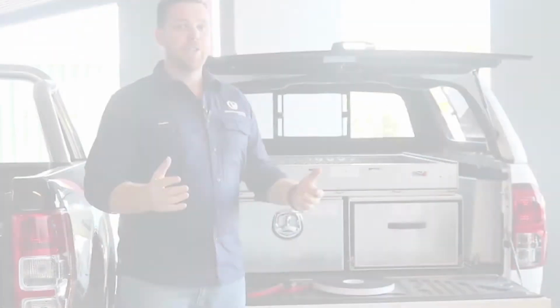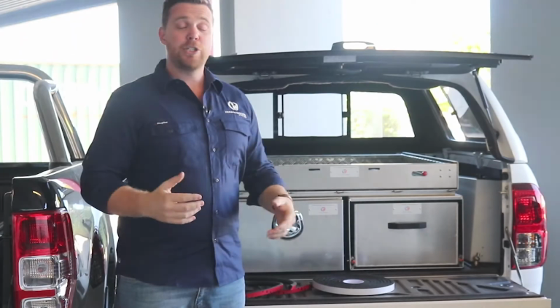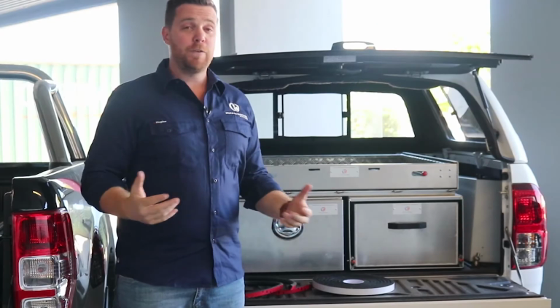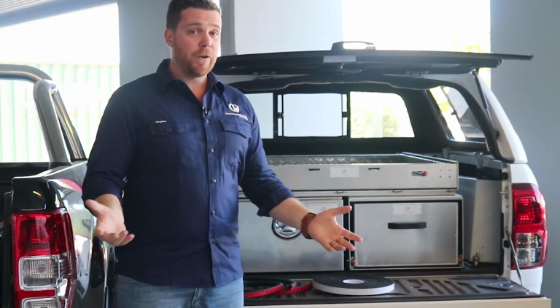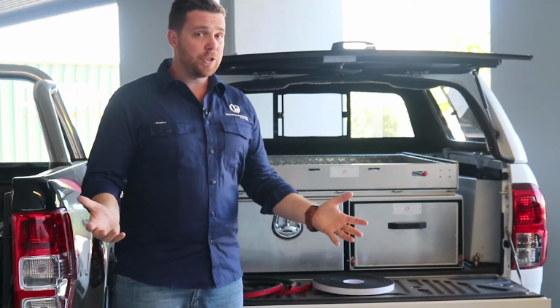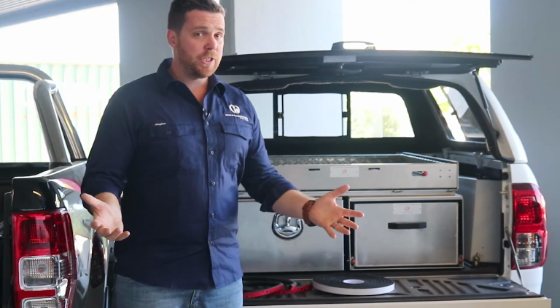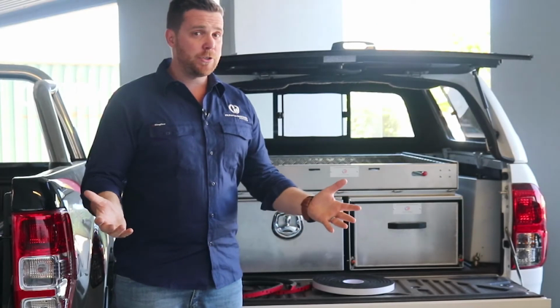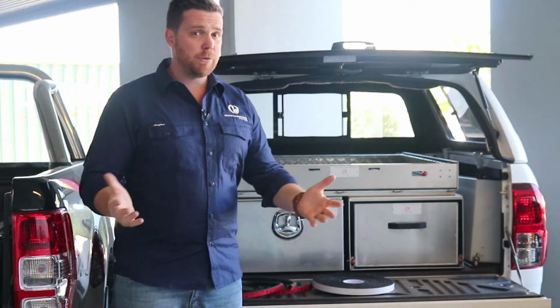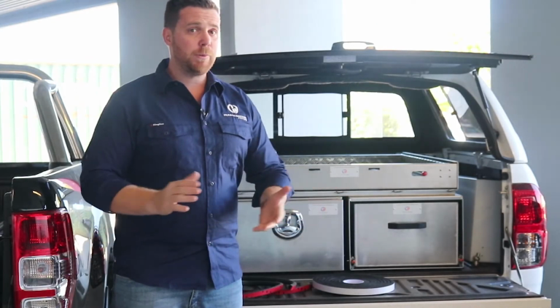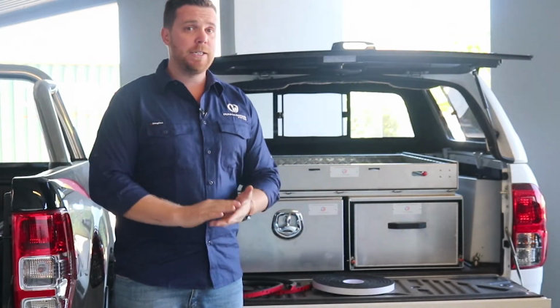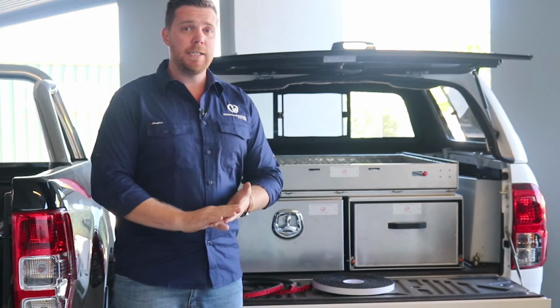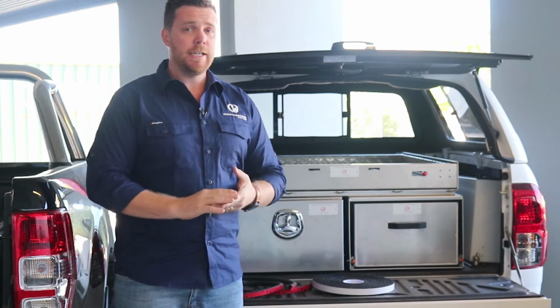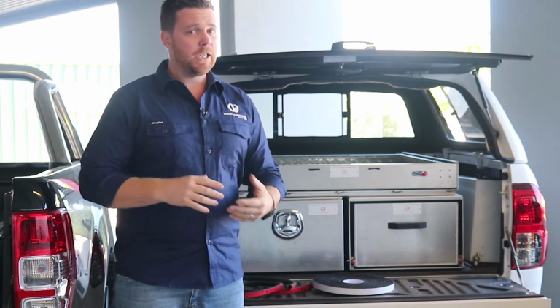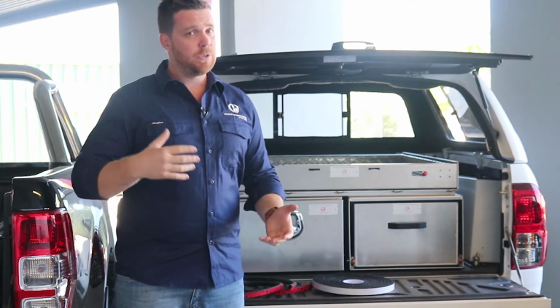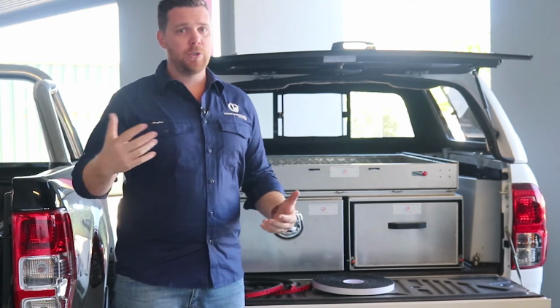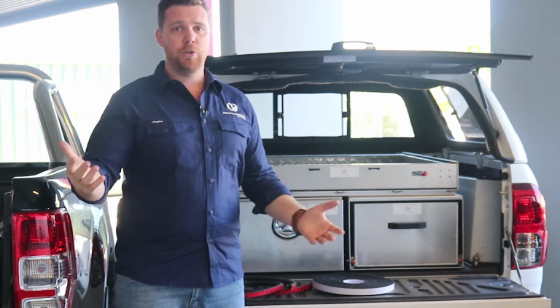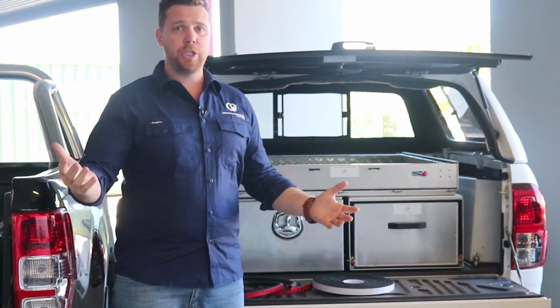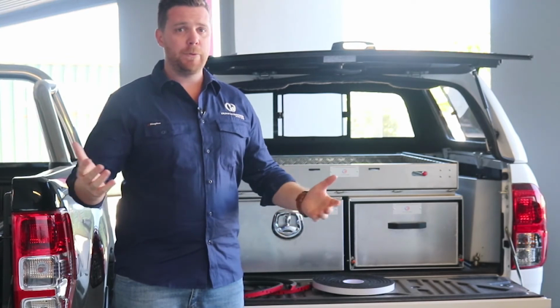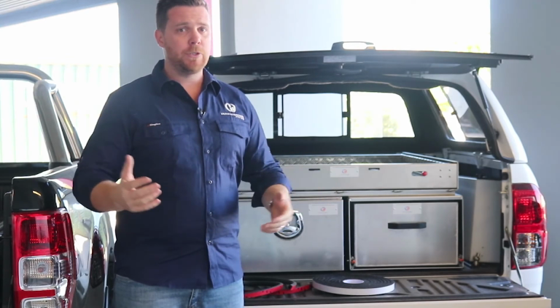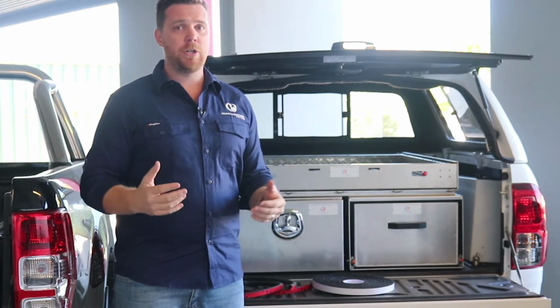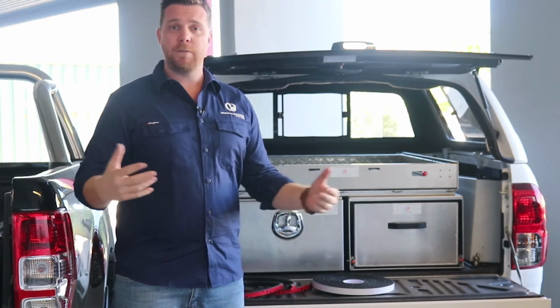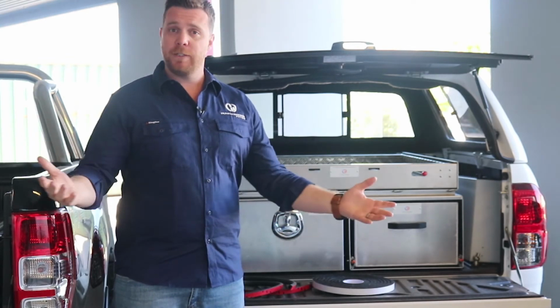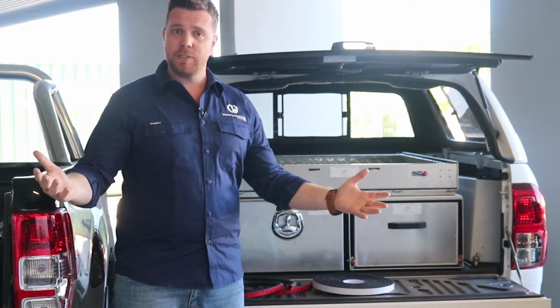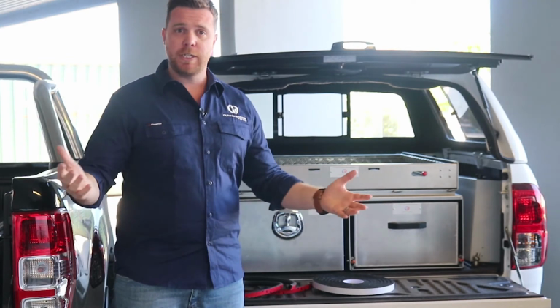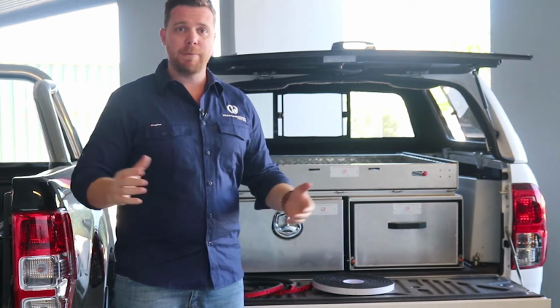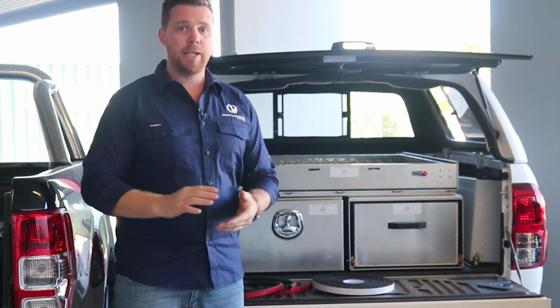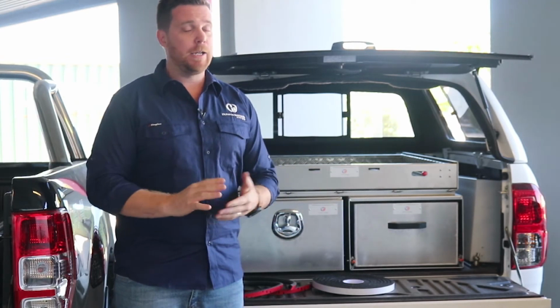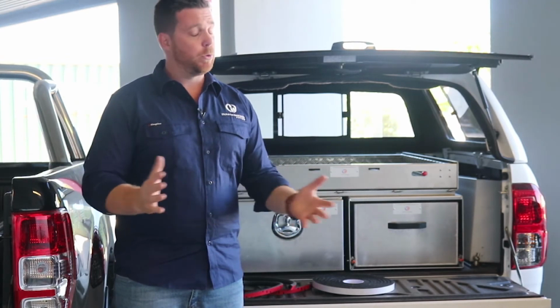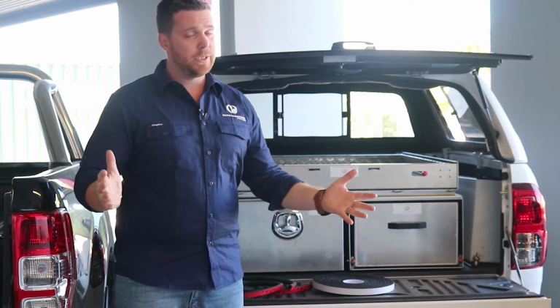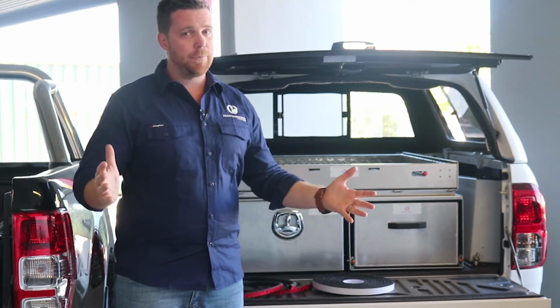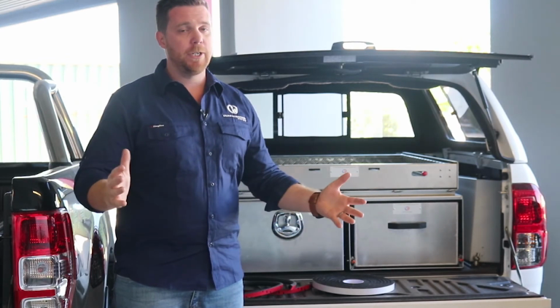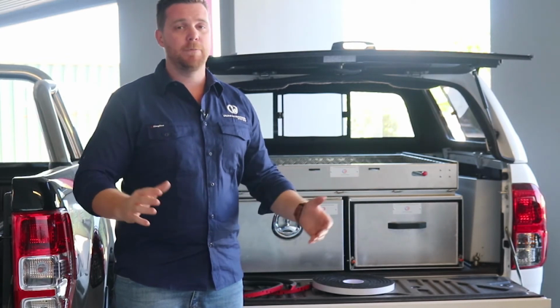So if you find your seals need replacing, give us a call, jump on the site, flick us an email, and we're always happy to help.